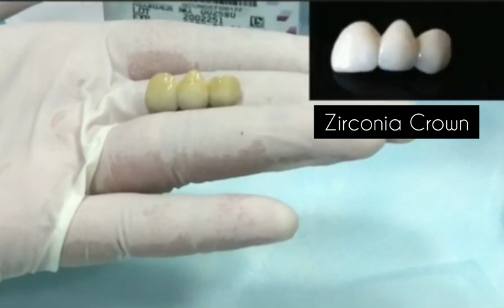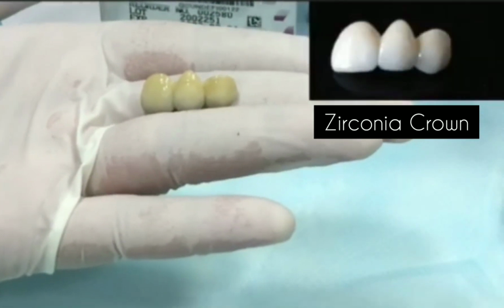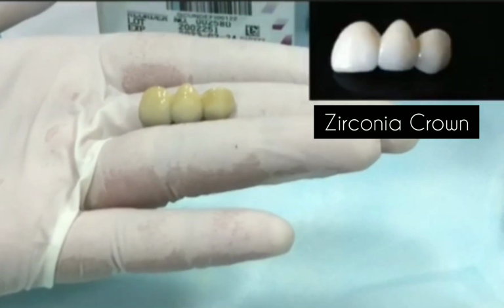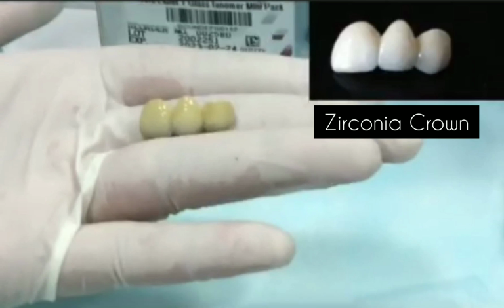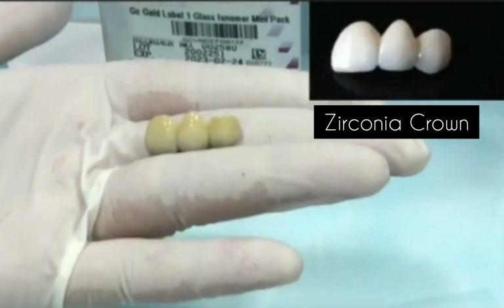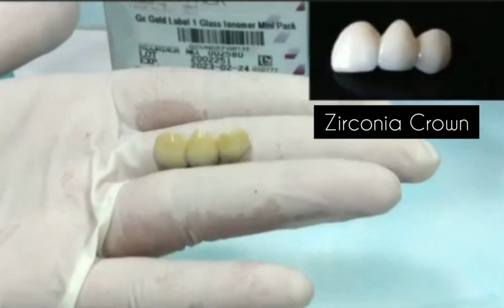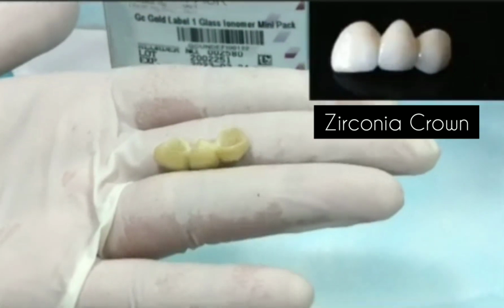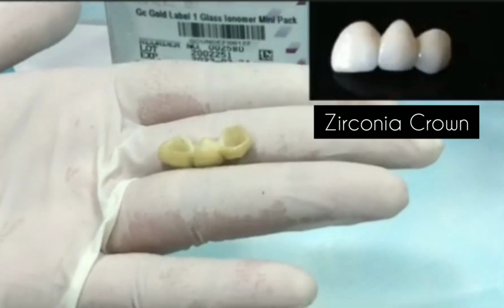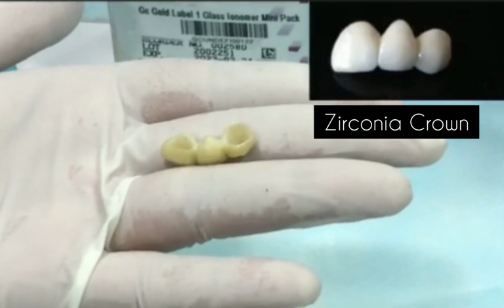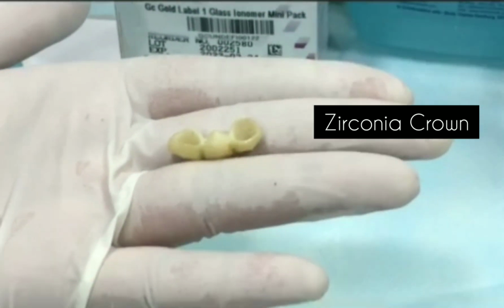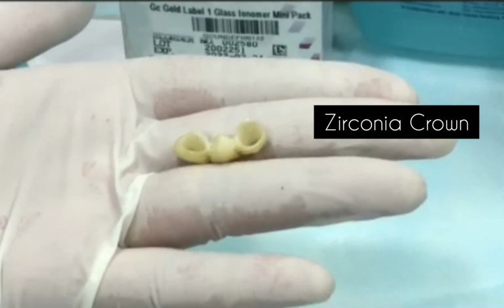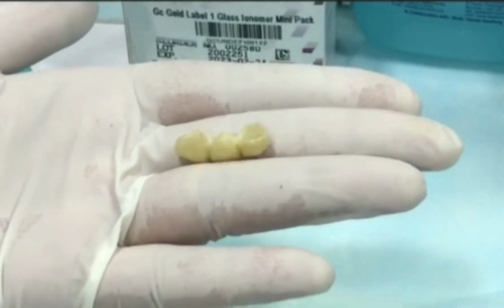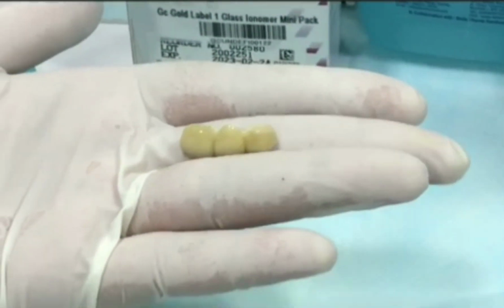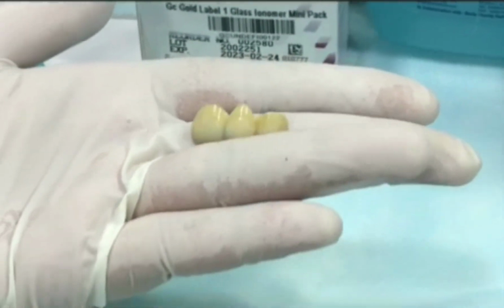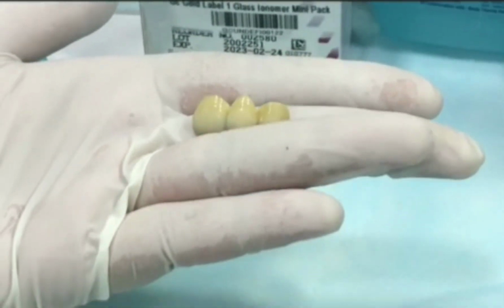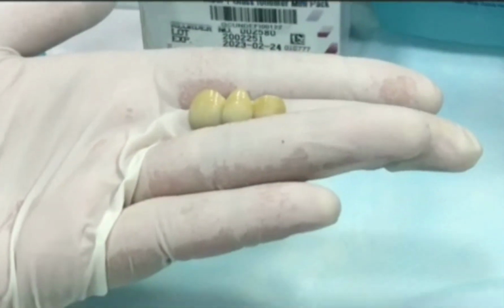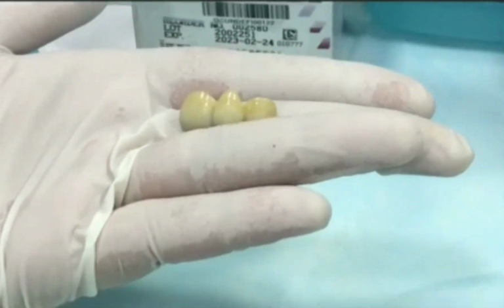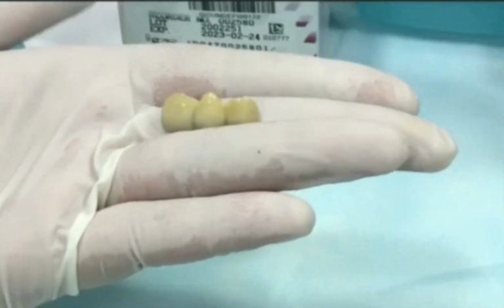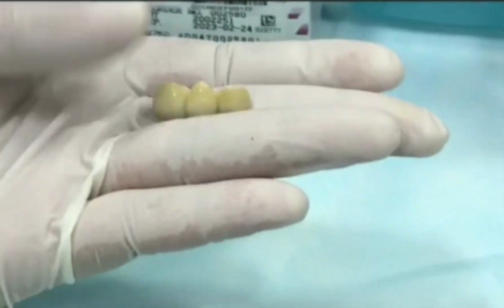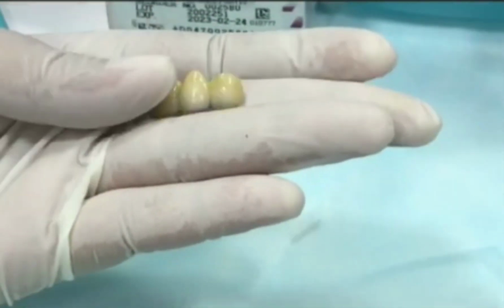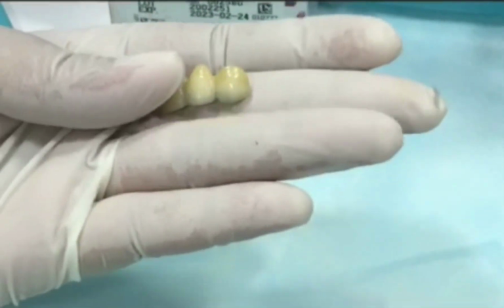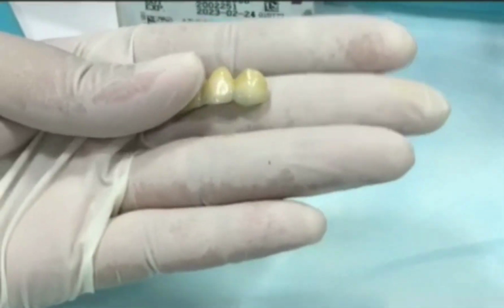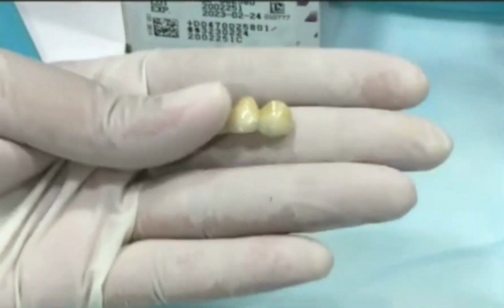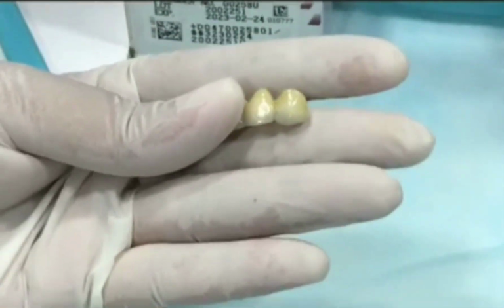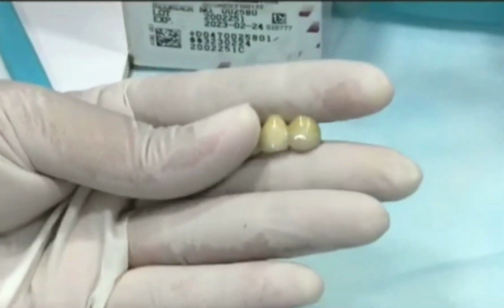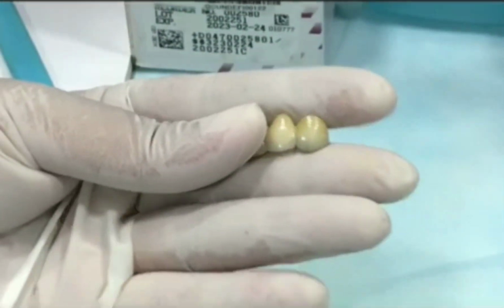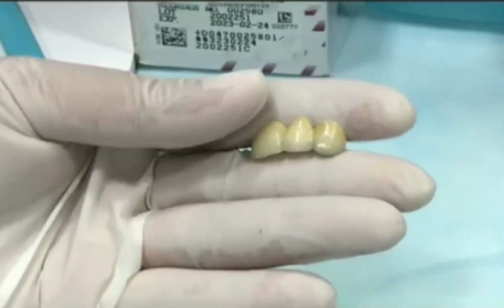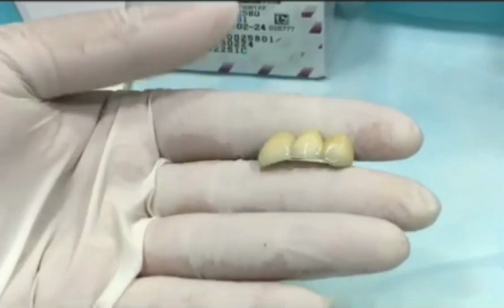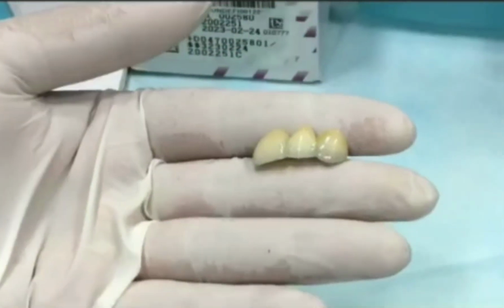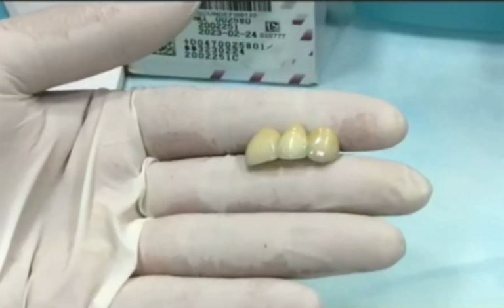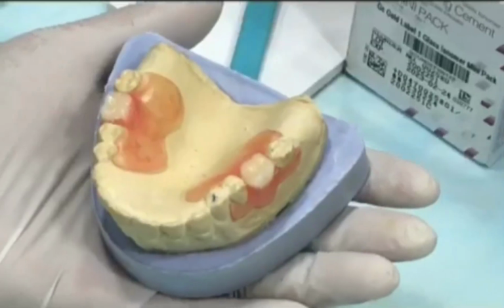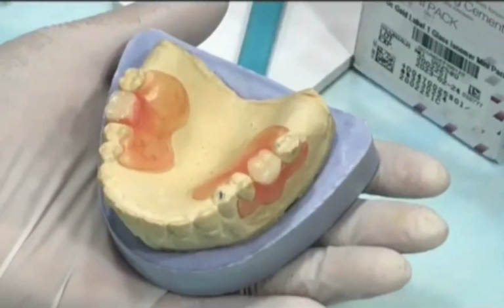The zirconia crown. Zirconia crowns are highly aesthetic crowns. They are mostly used in the anterior teeth.